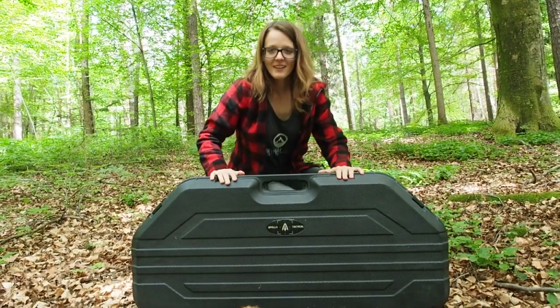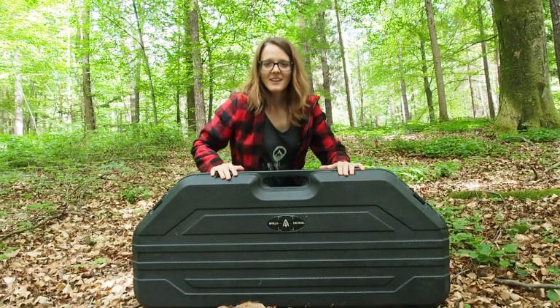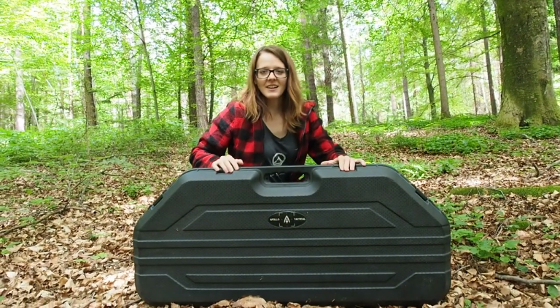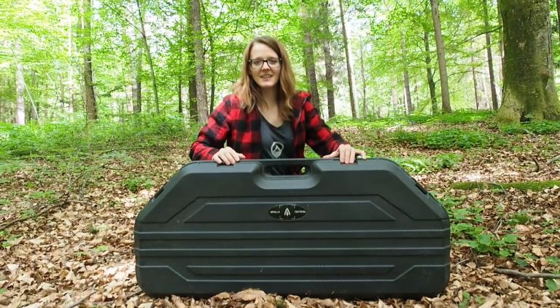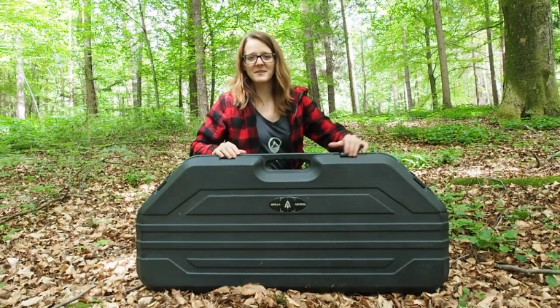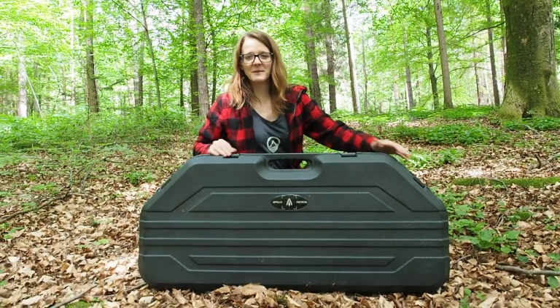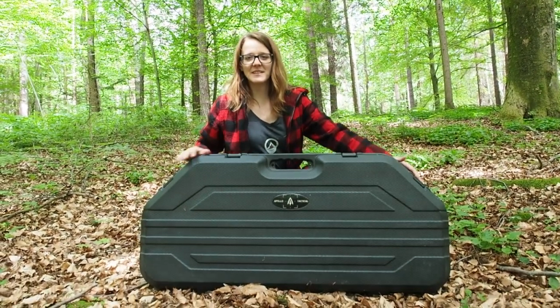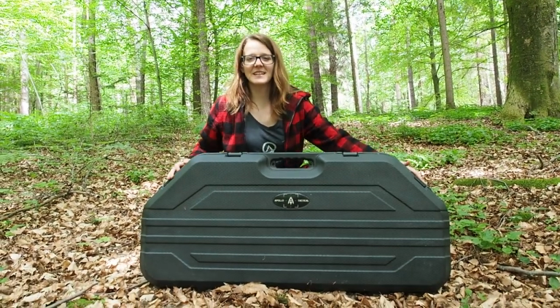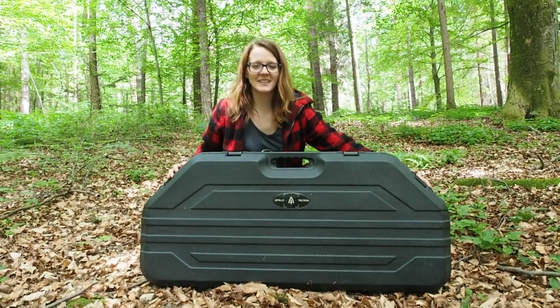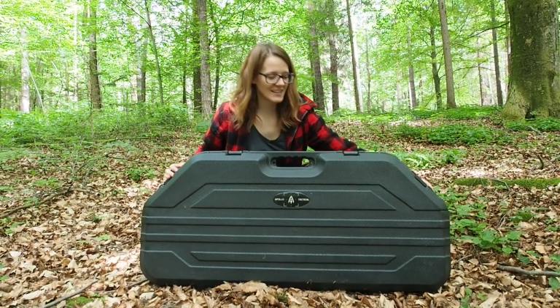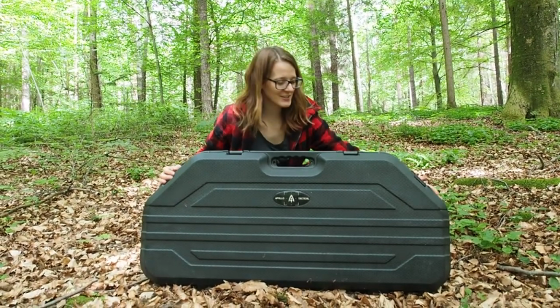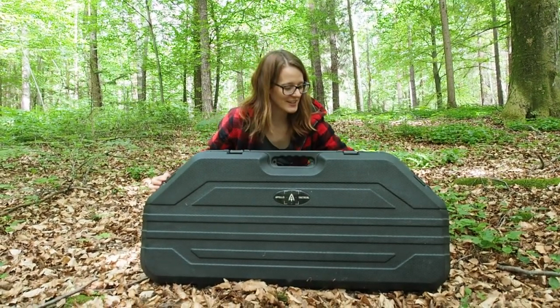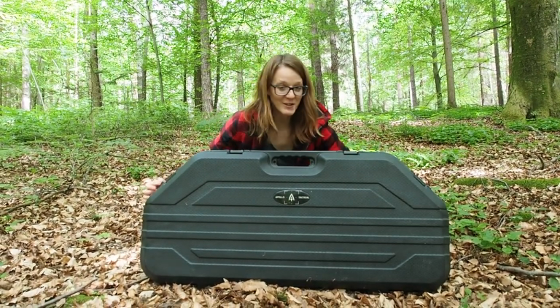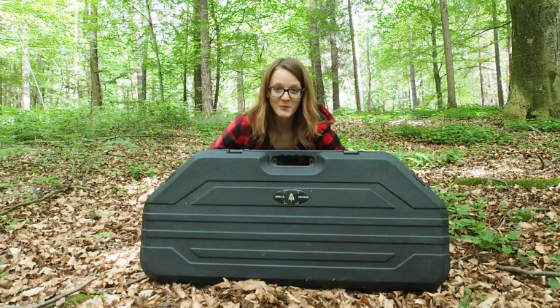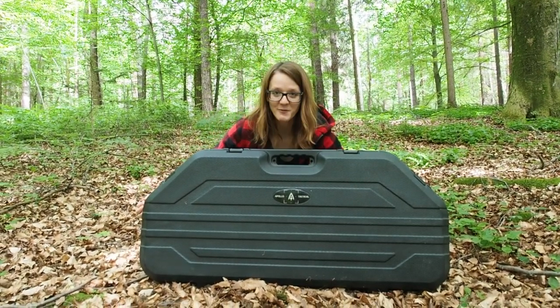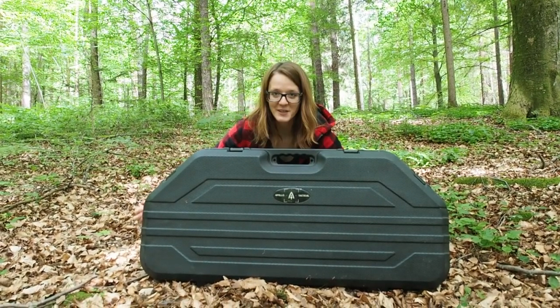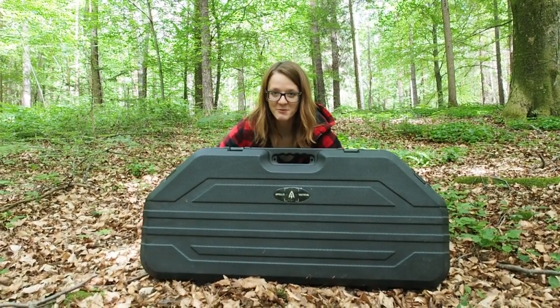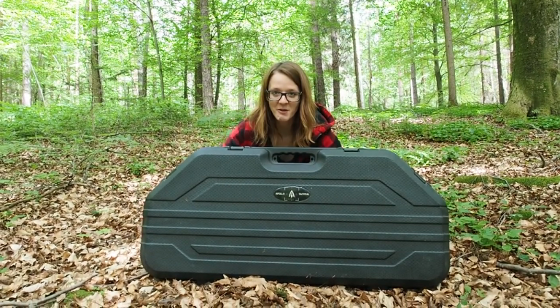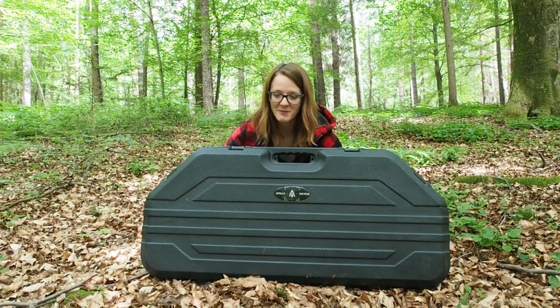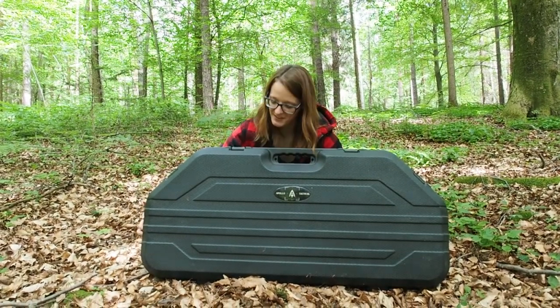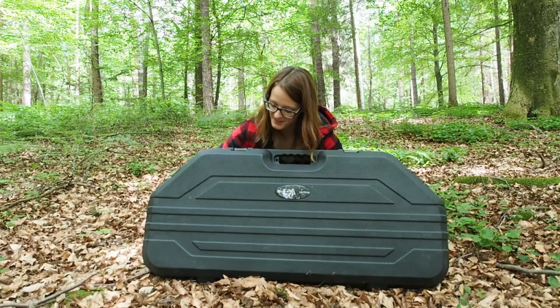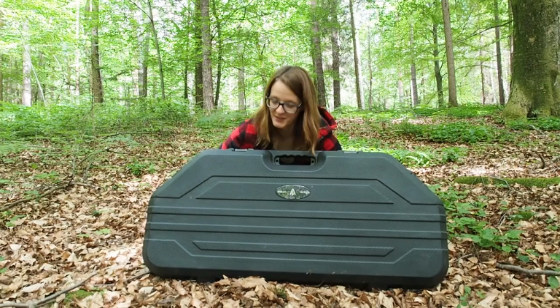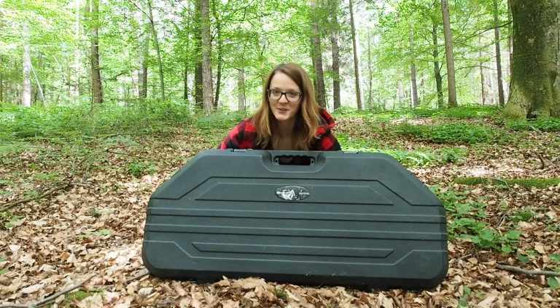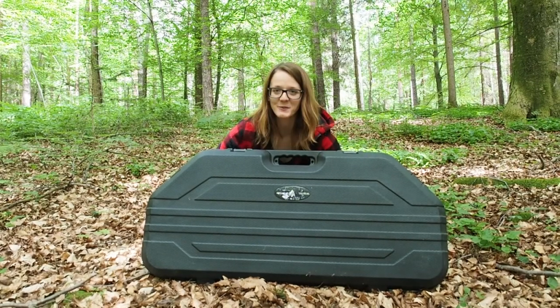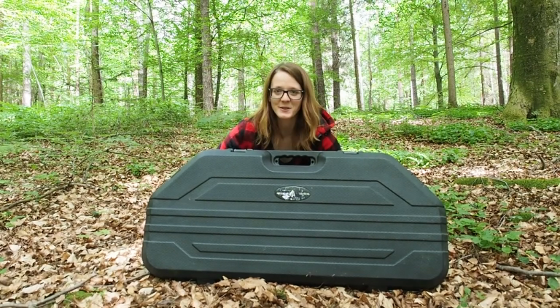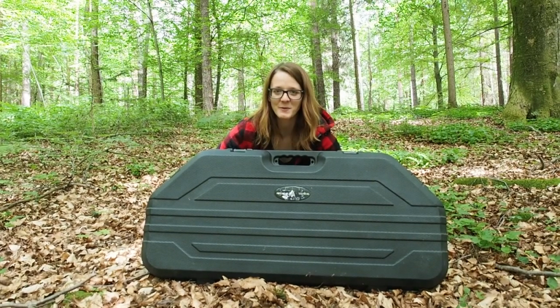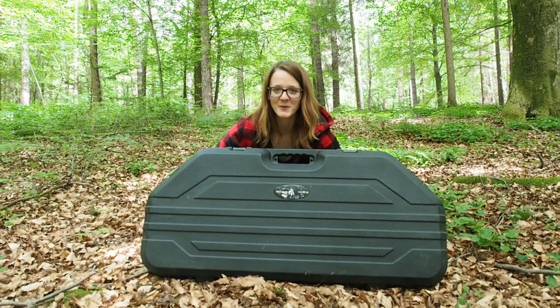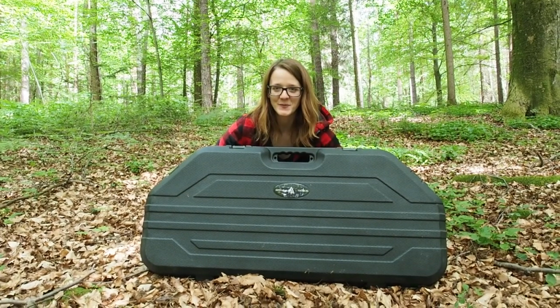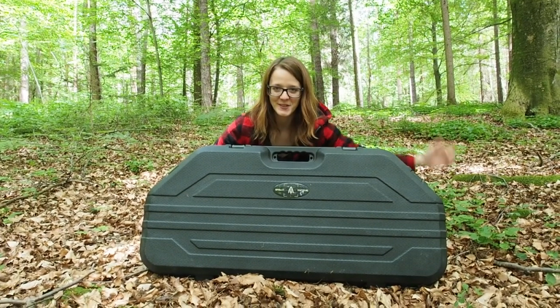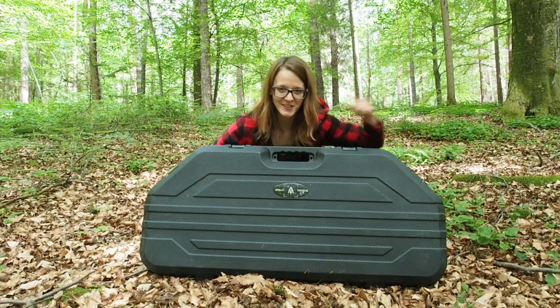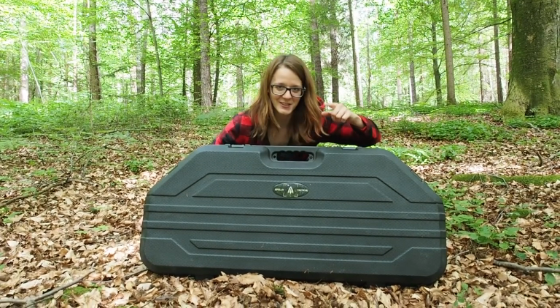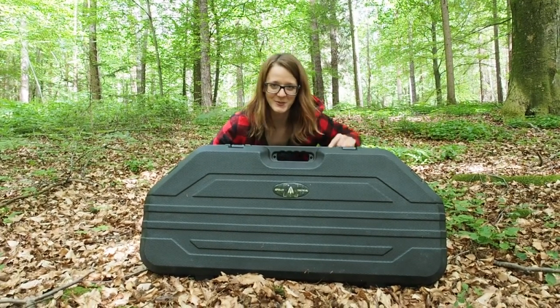Hi guys, my name is Lili and today one of my subscribers is going to win this bow. Stay tuned.